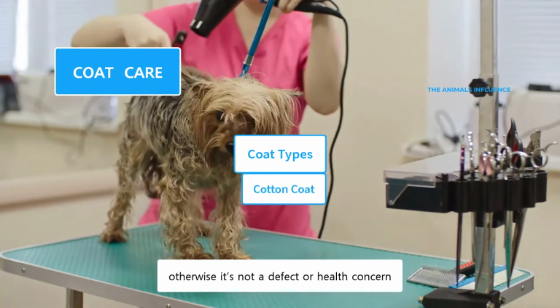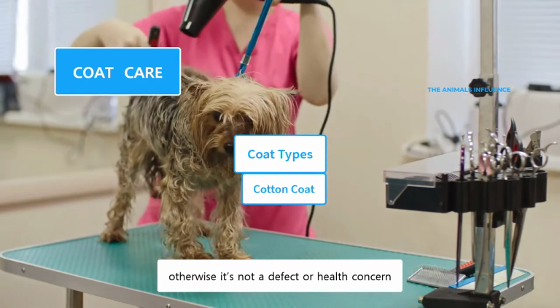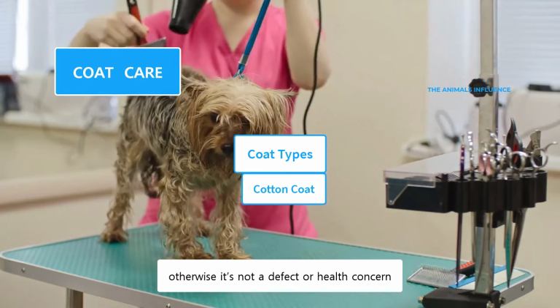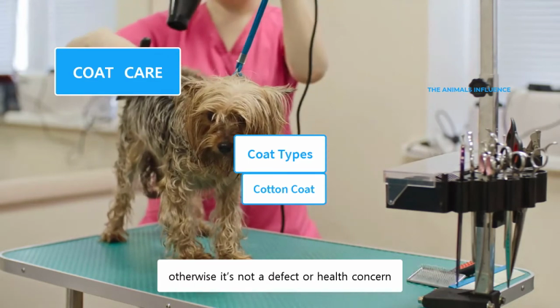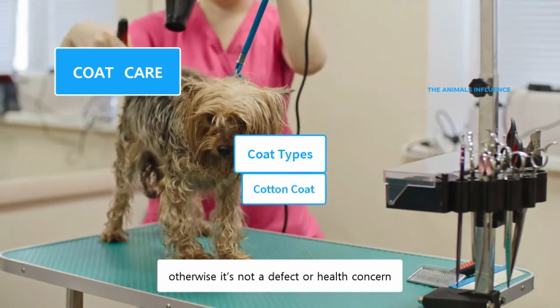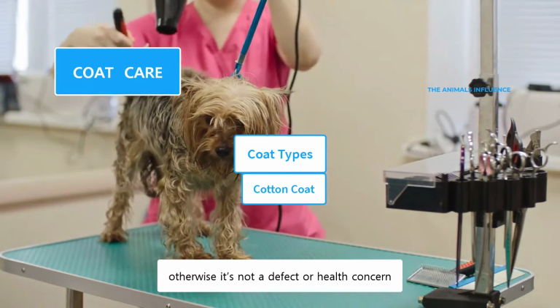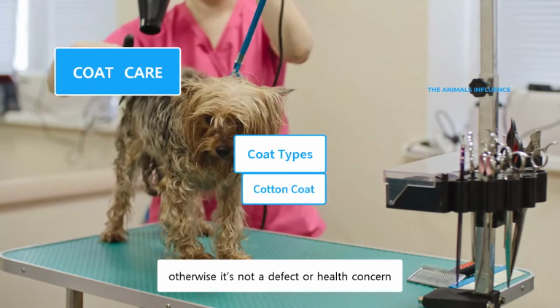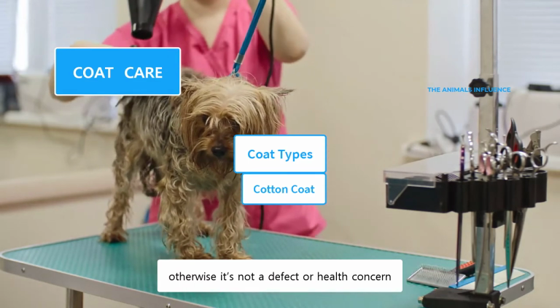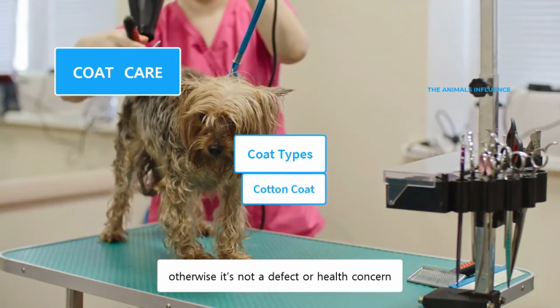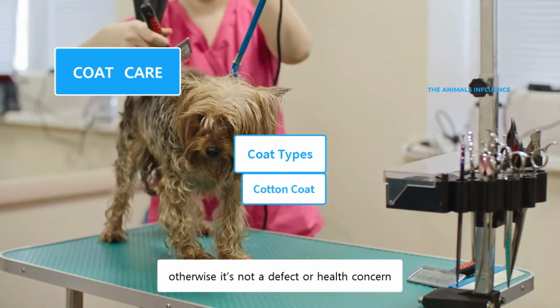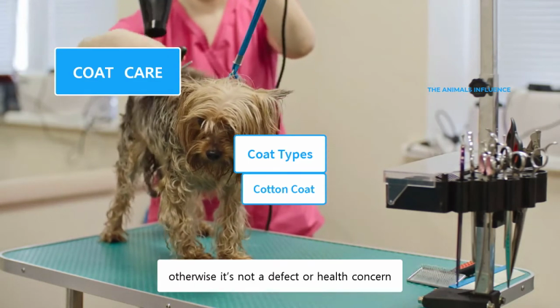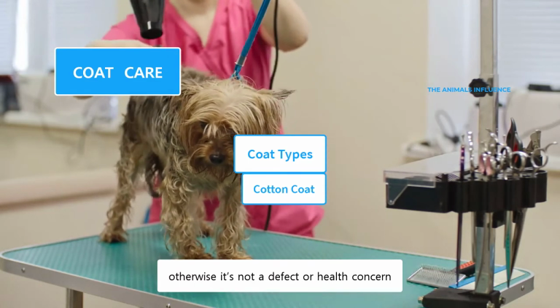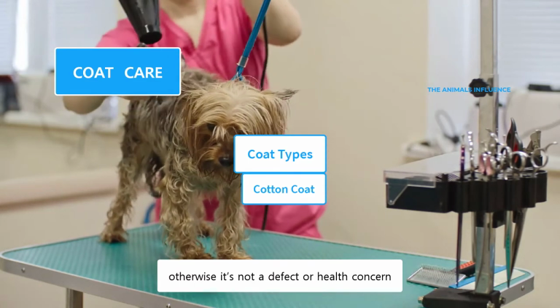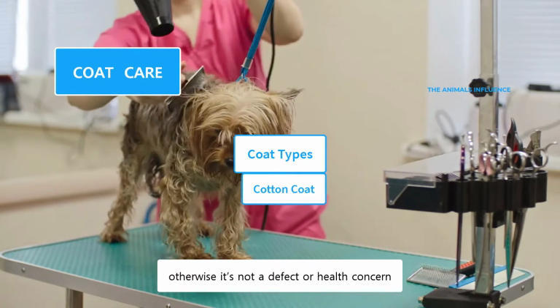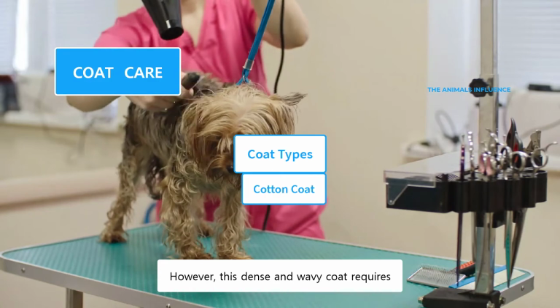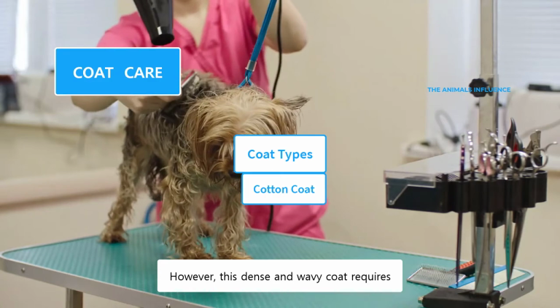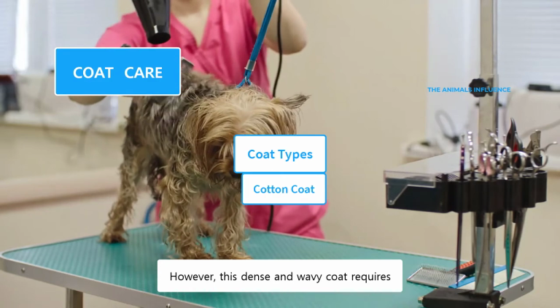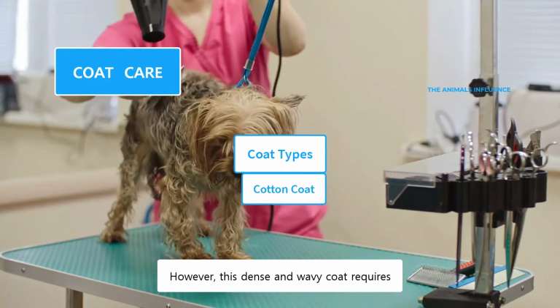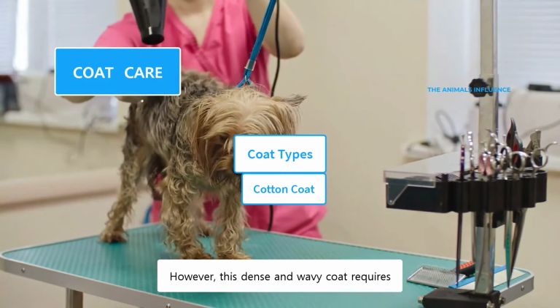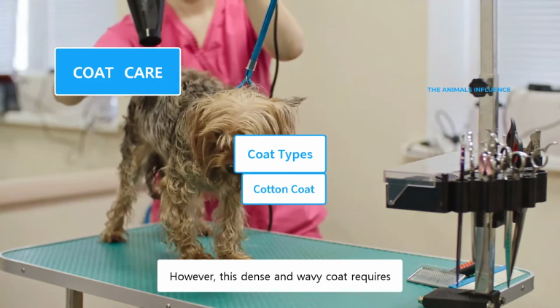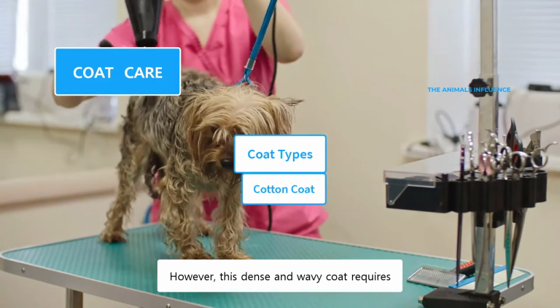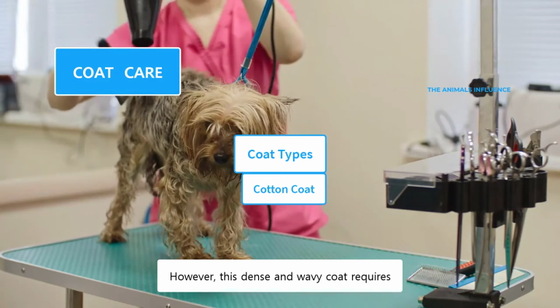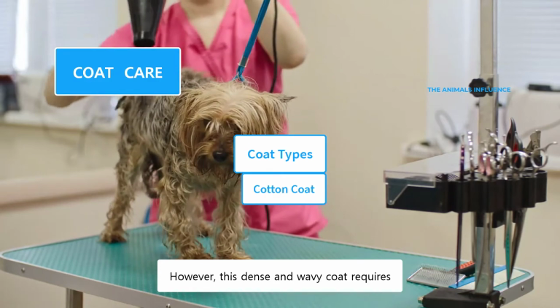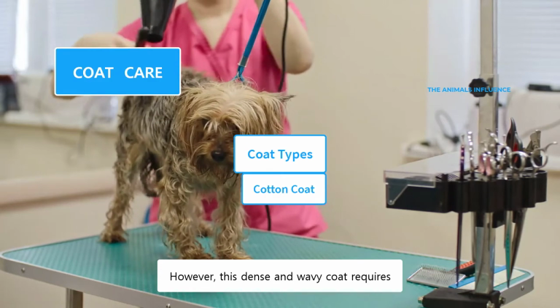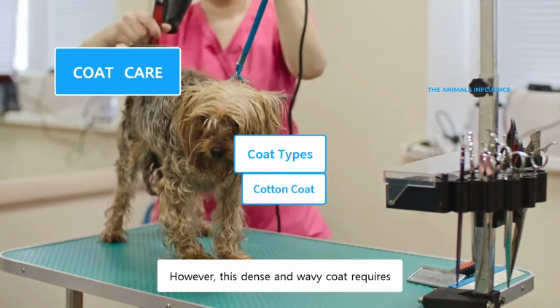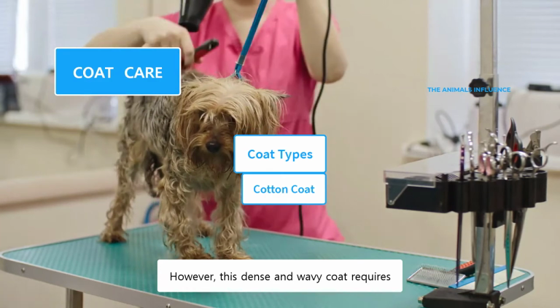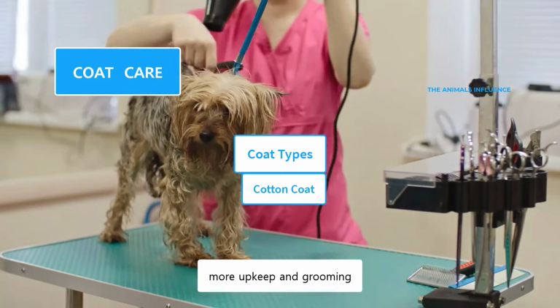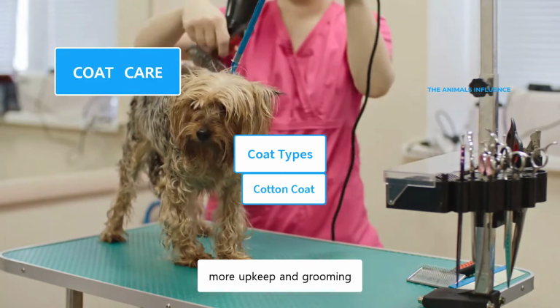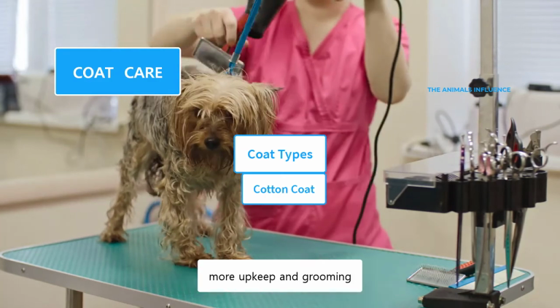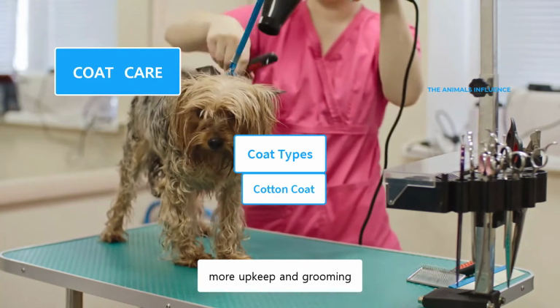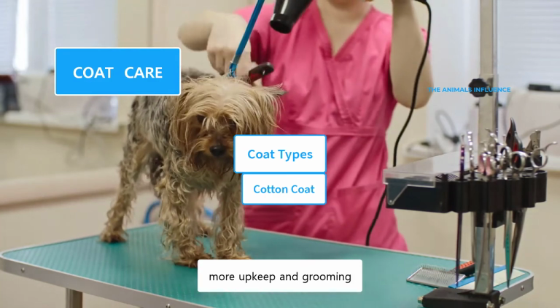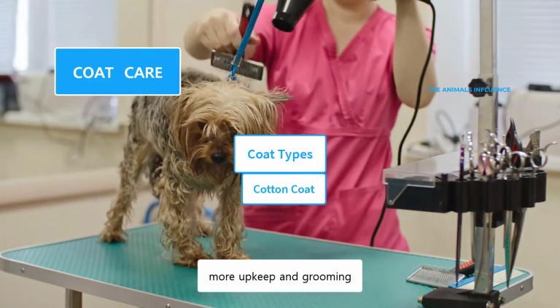Otherwise, it's not a defect or a health concern. However, this dense and wavy coat requires more upkeep and grooming.